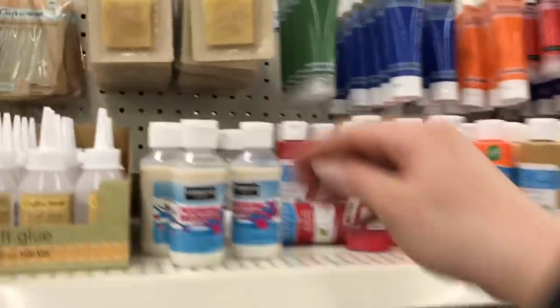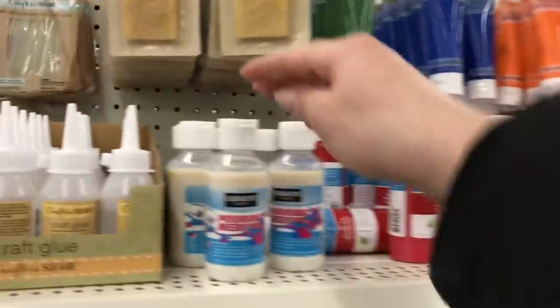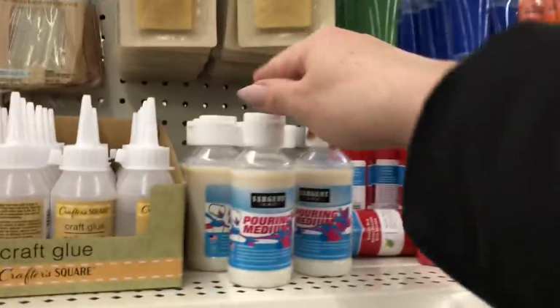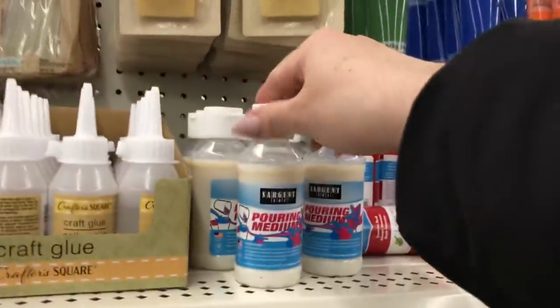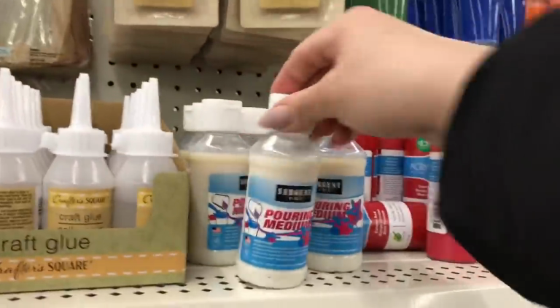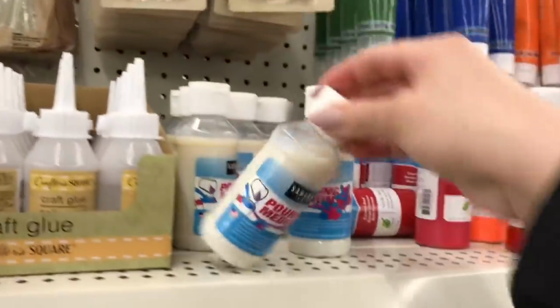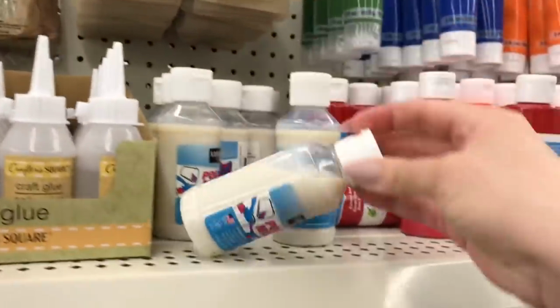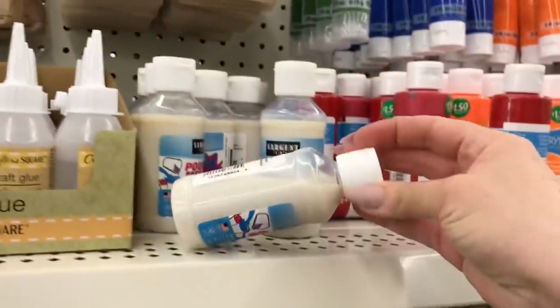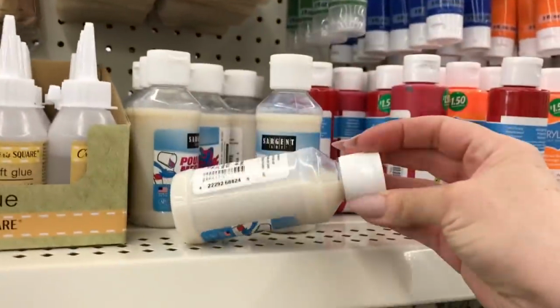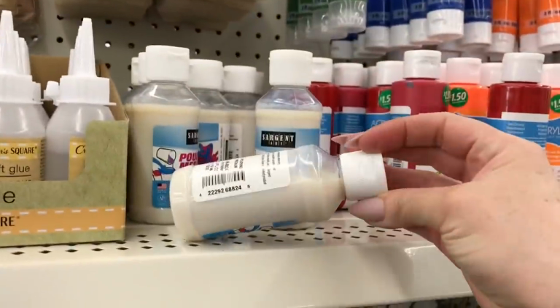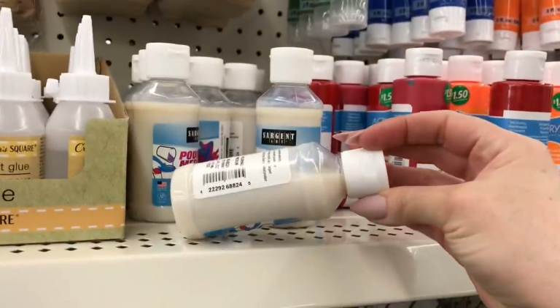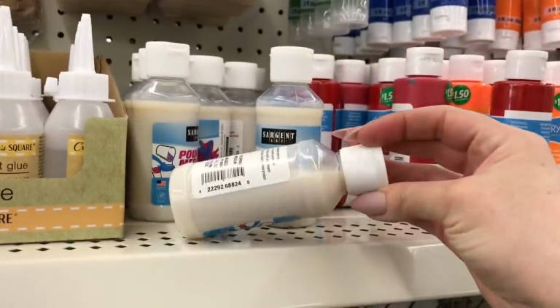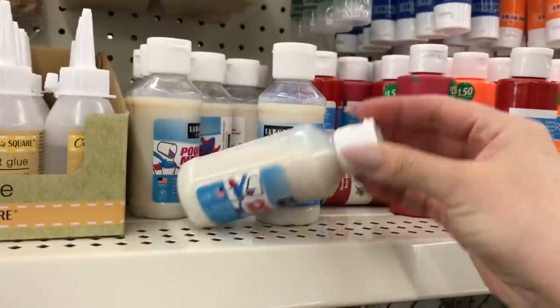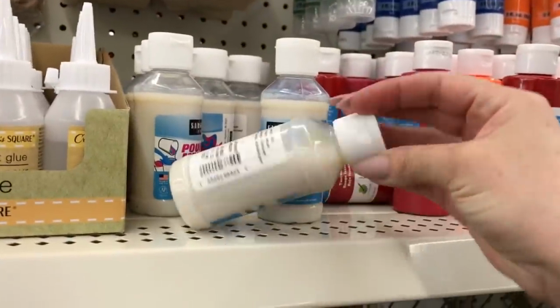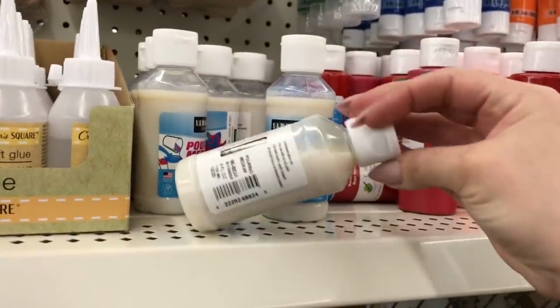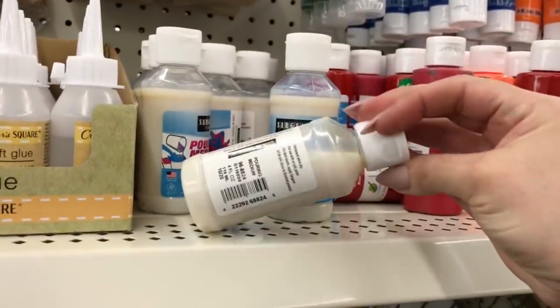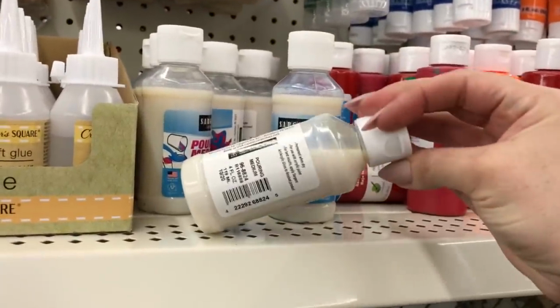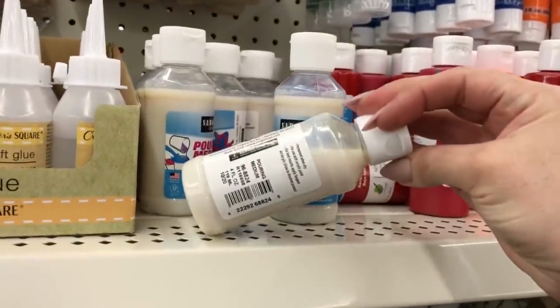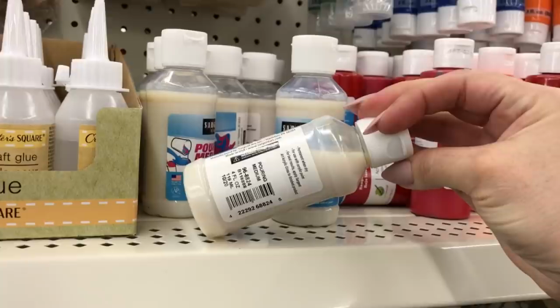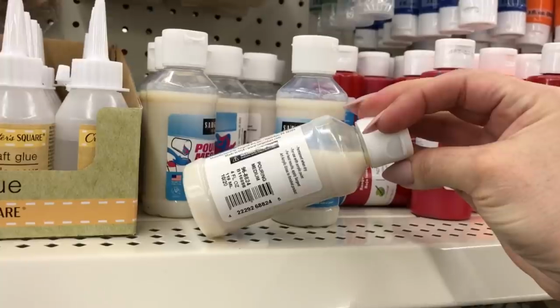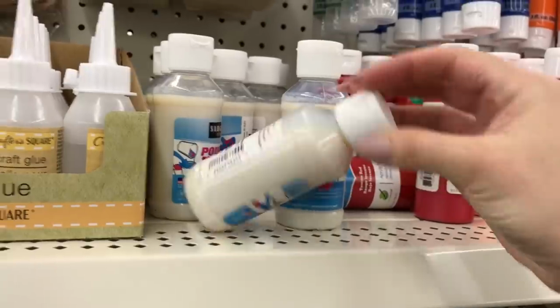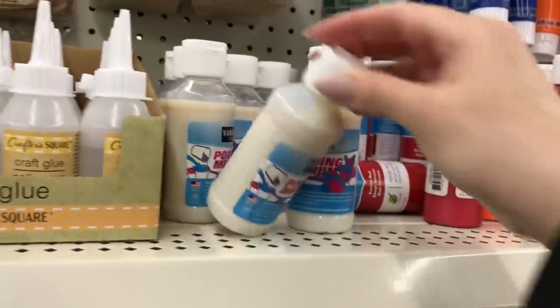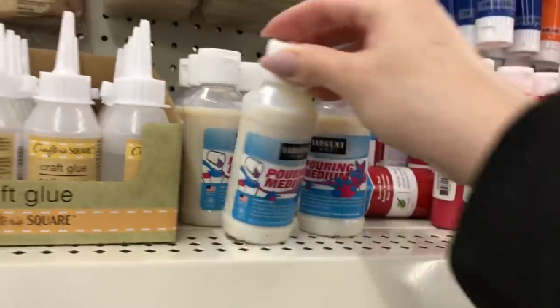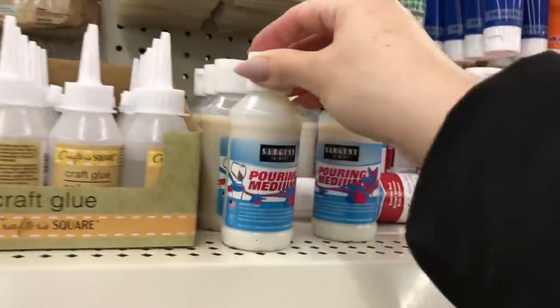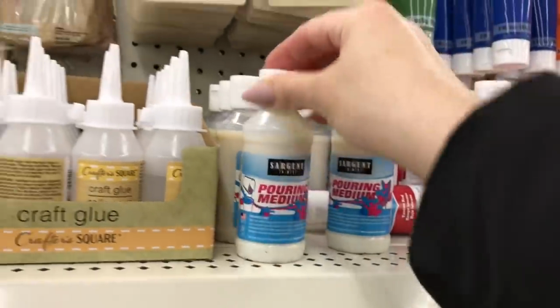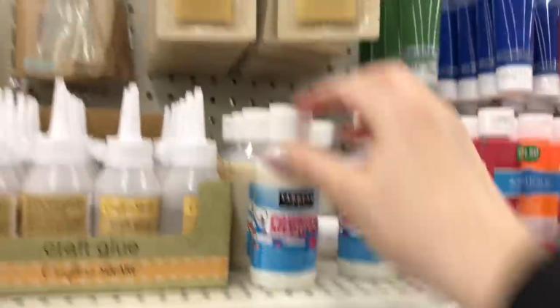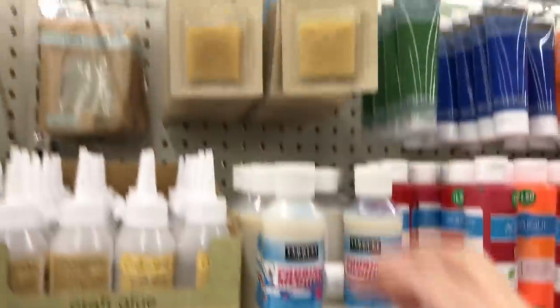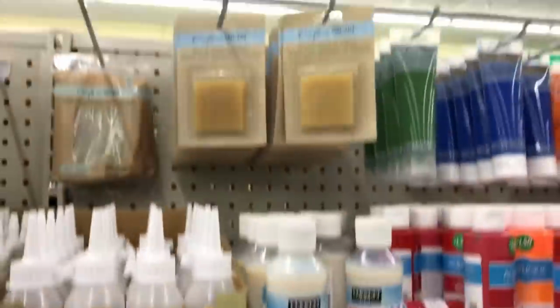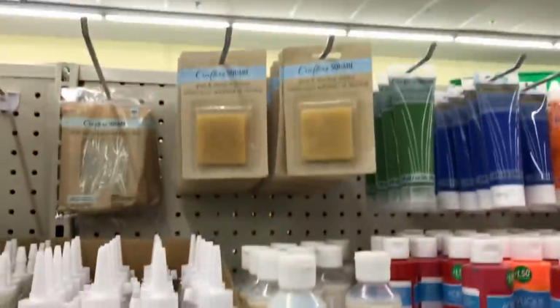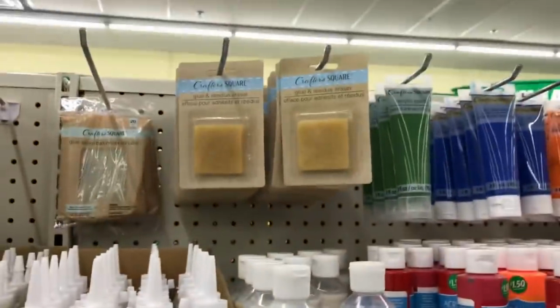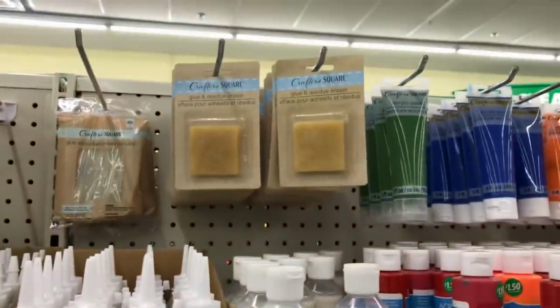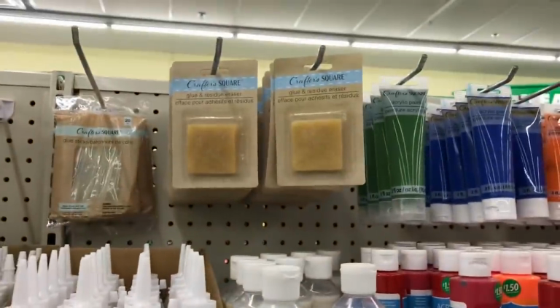Has anyone tried this acrylic pour type medium?